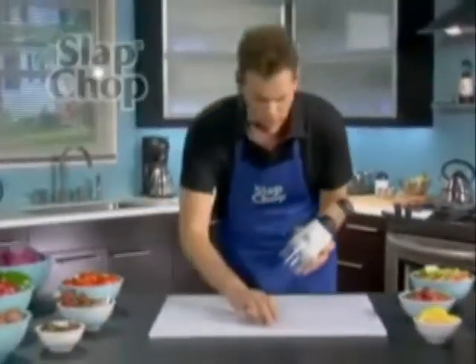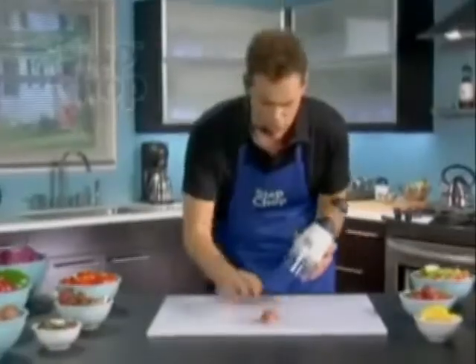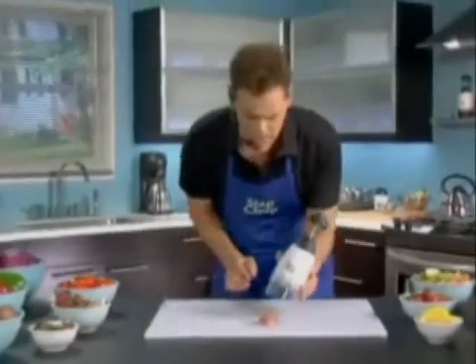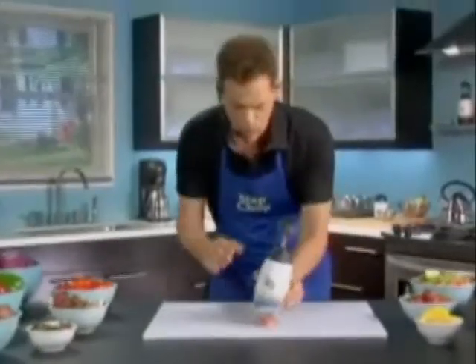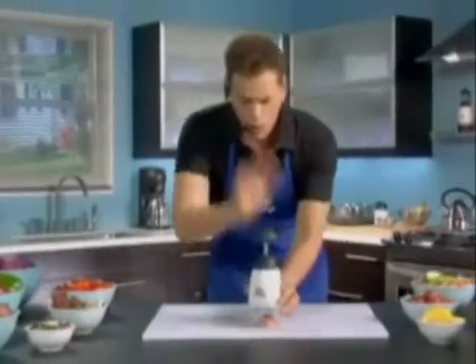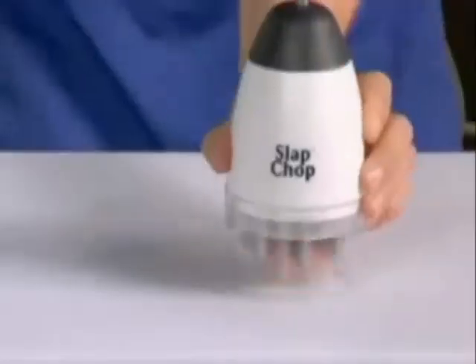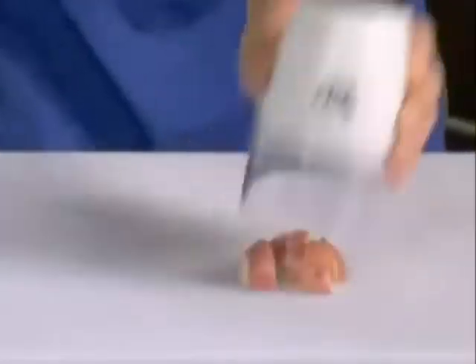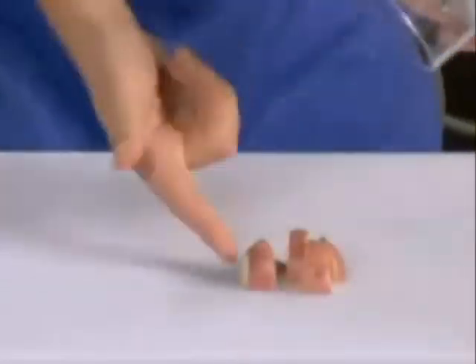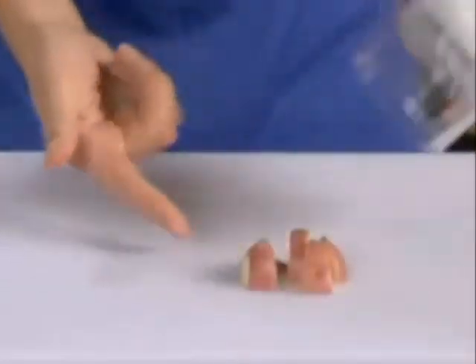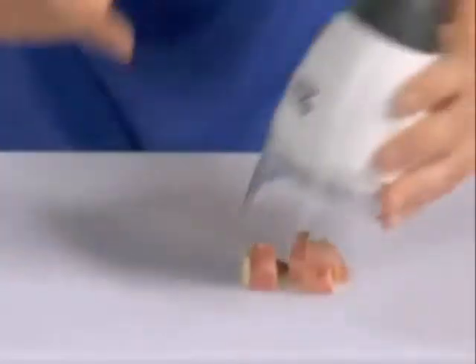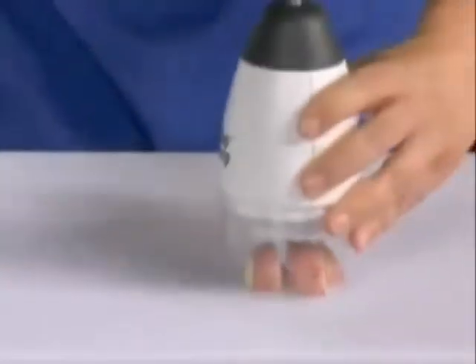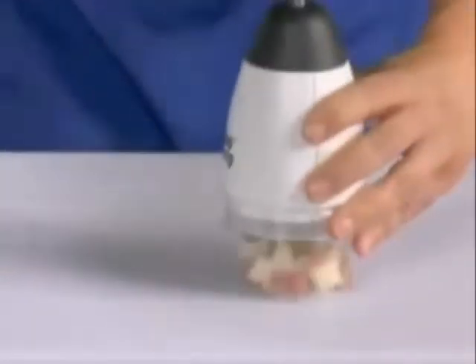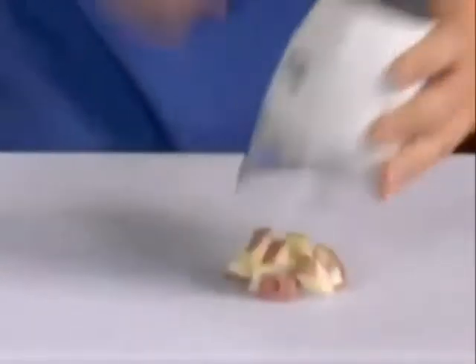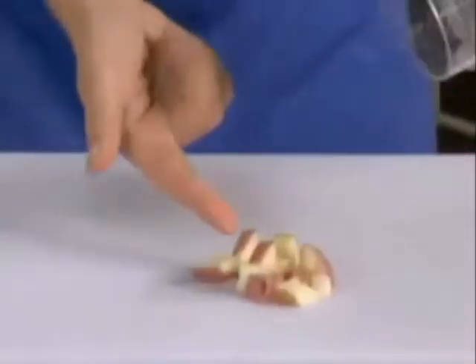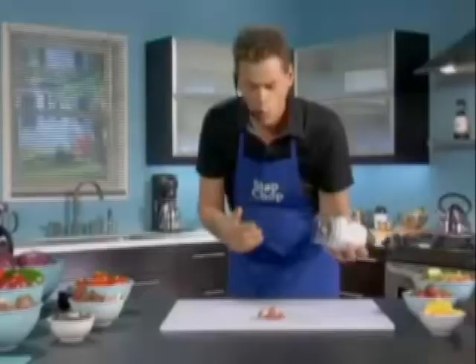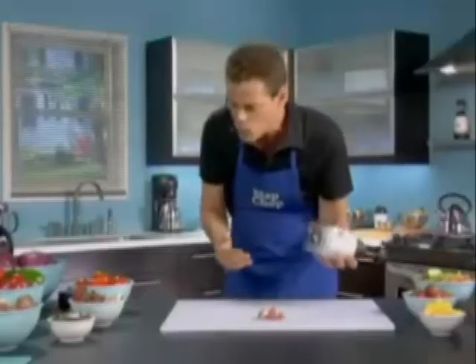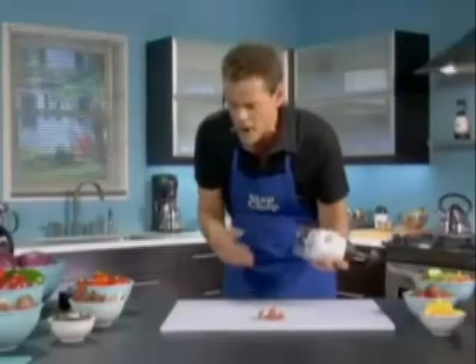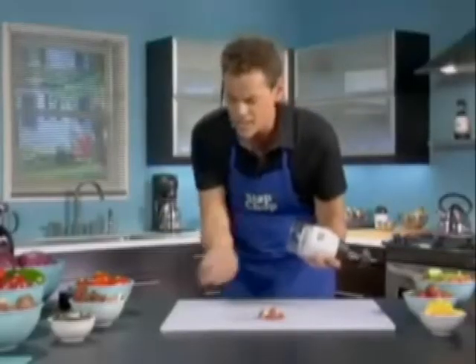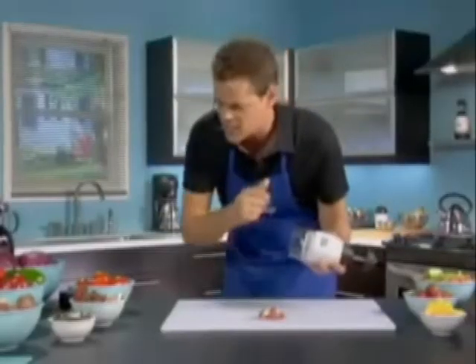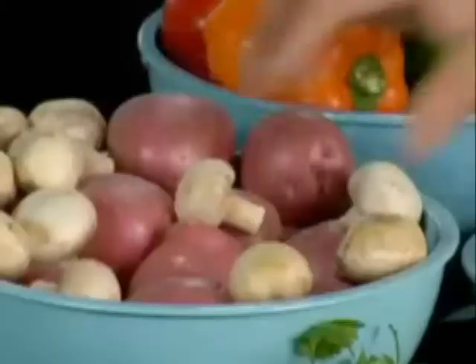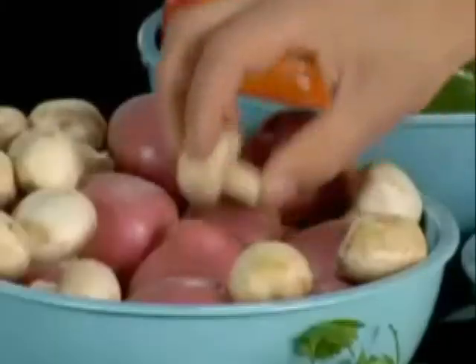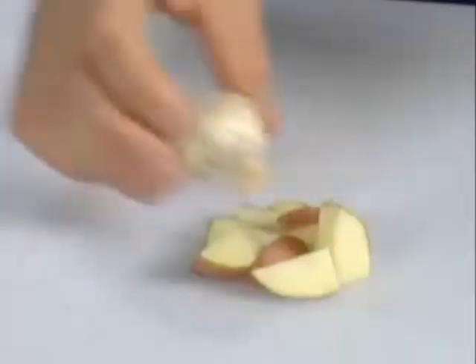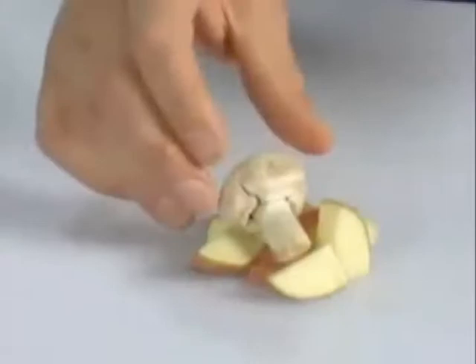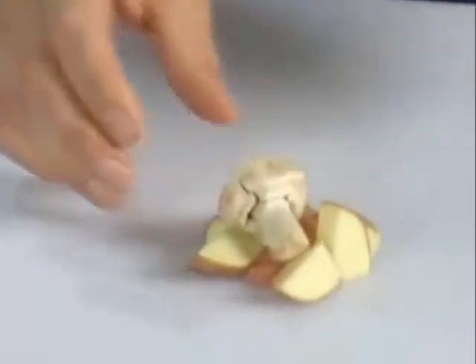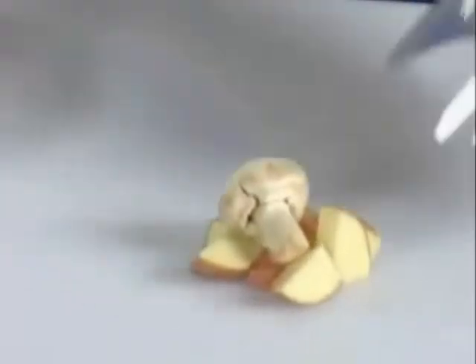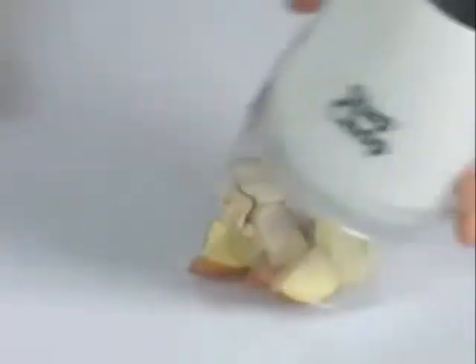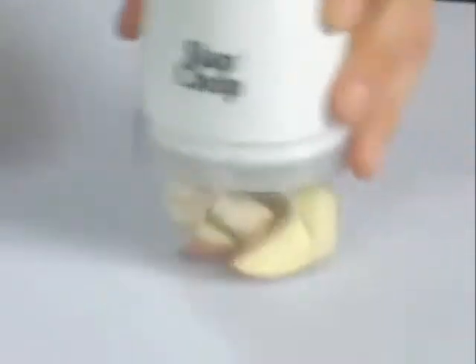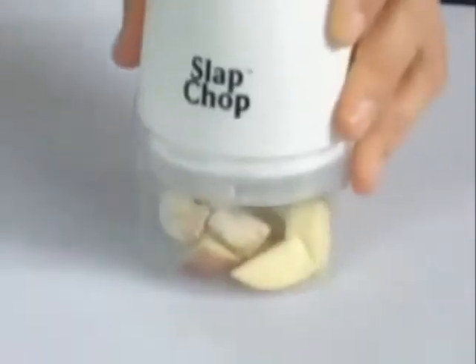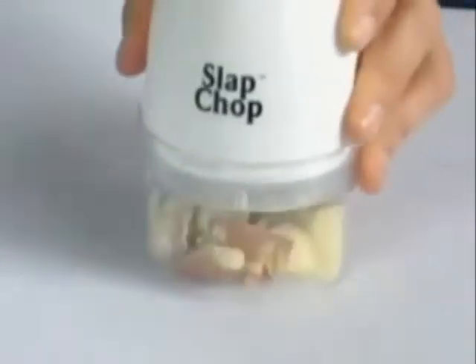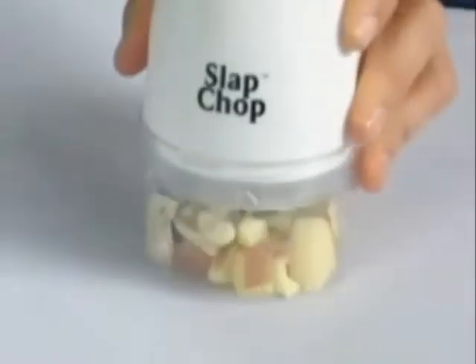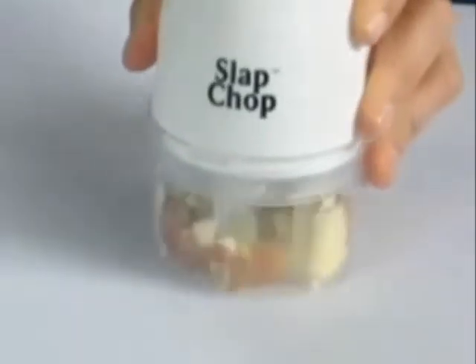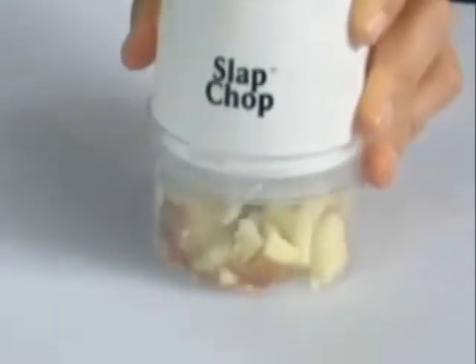Now look, here's a potato. One slap, you got big chunks for stews. Two slaps, home fries in a second. And look at this — when you add a mushroom, the more you do it, the finer it gets.